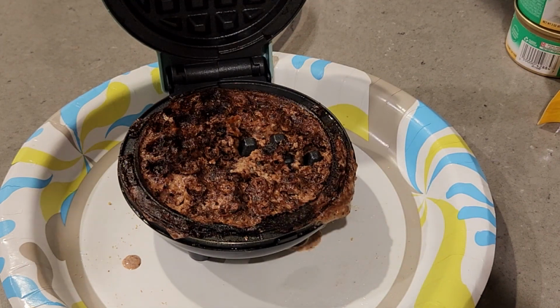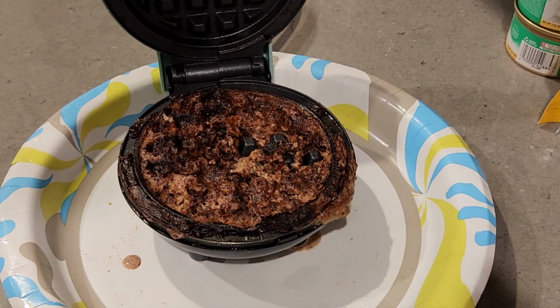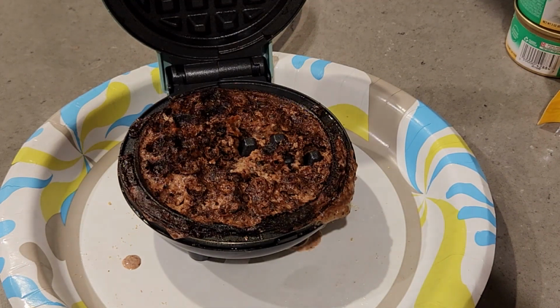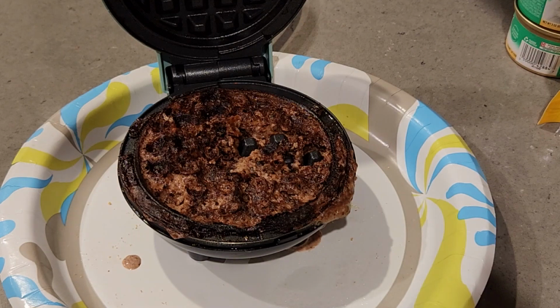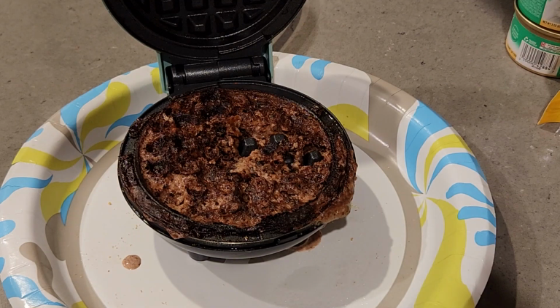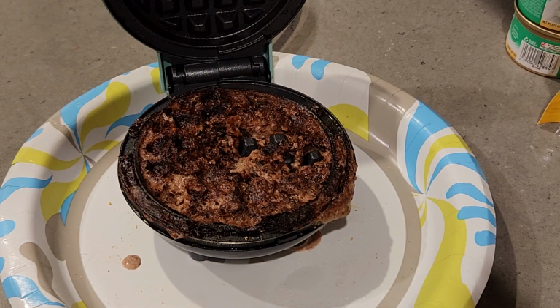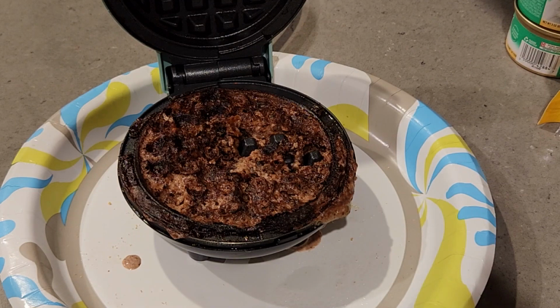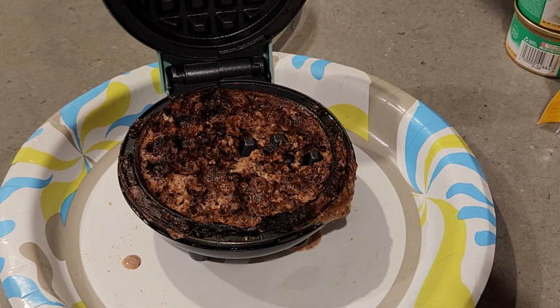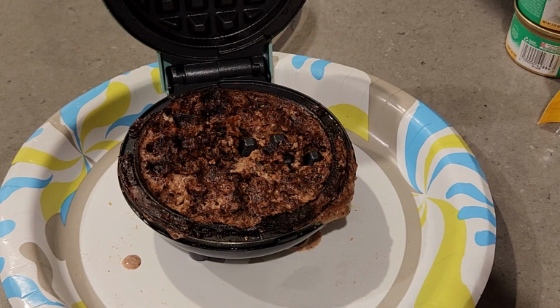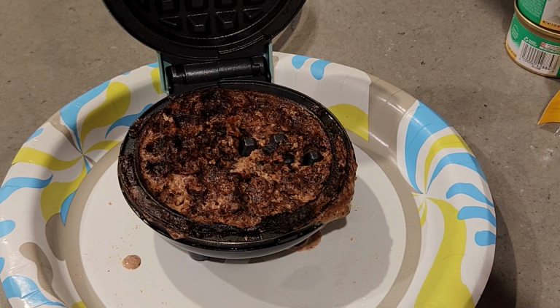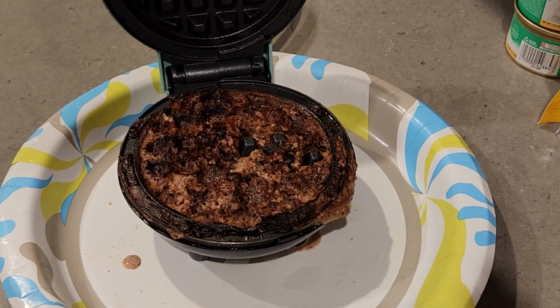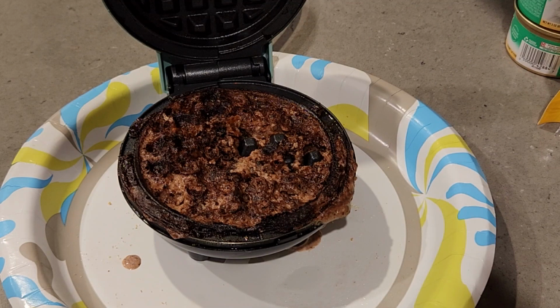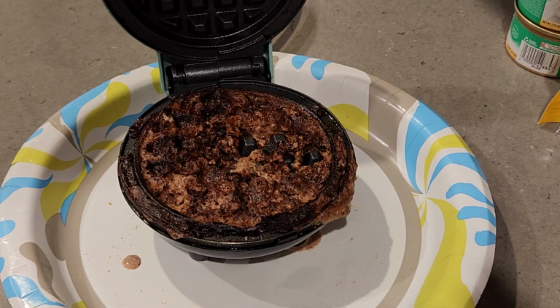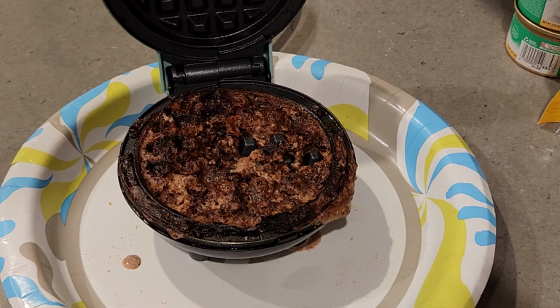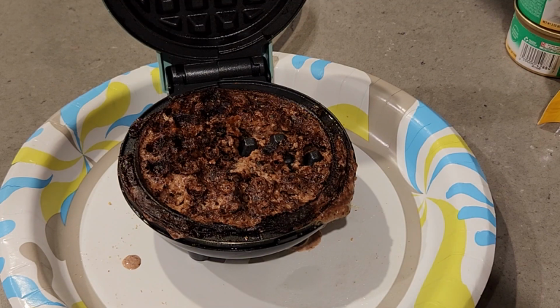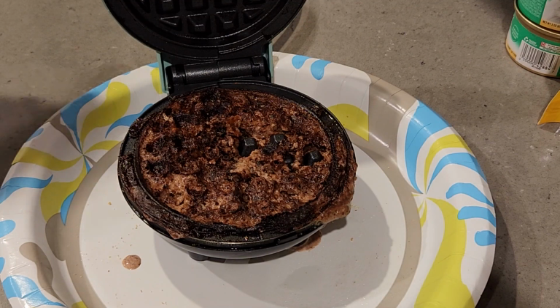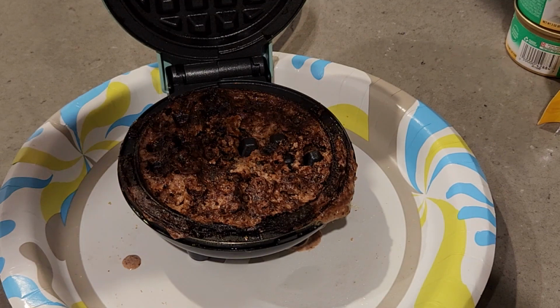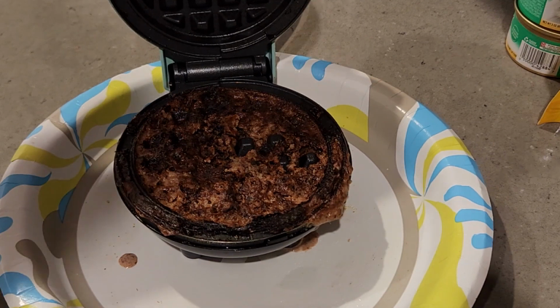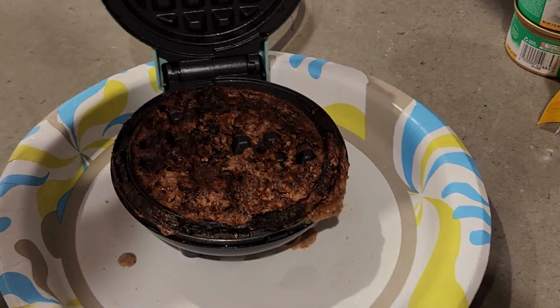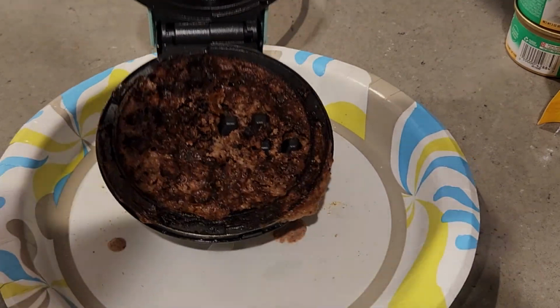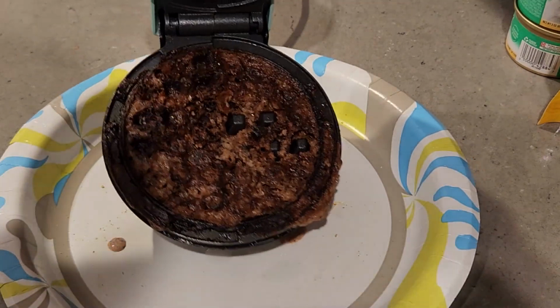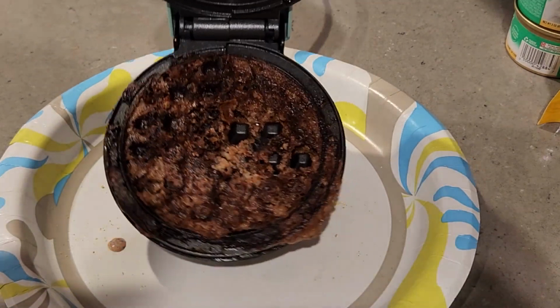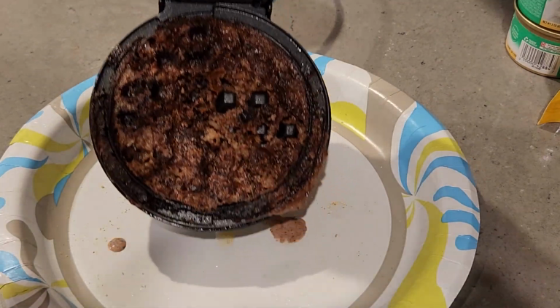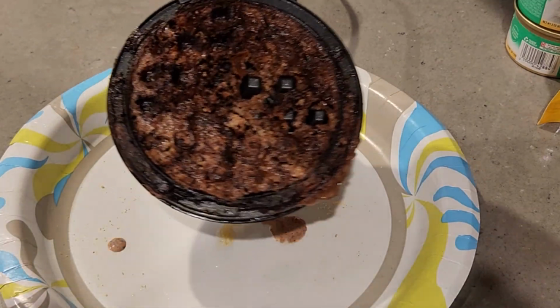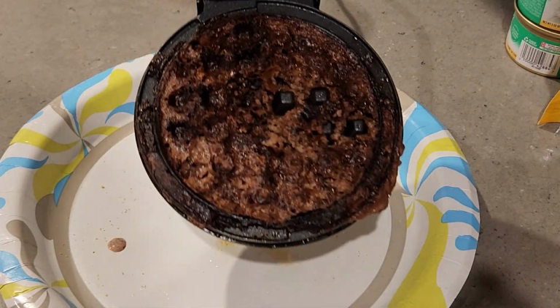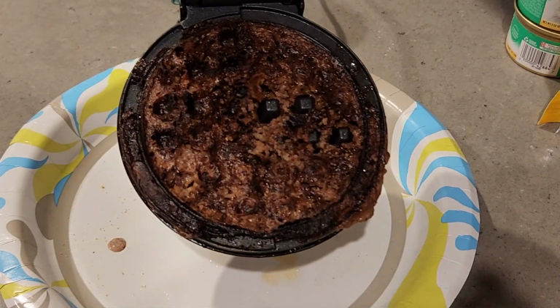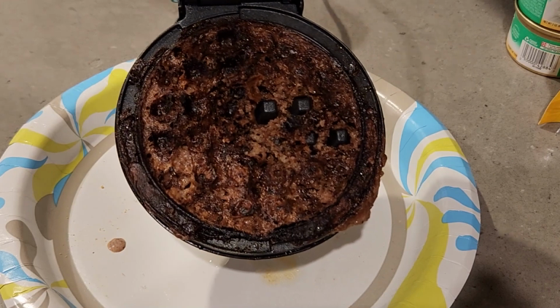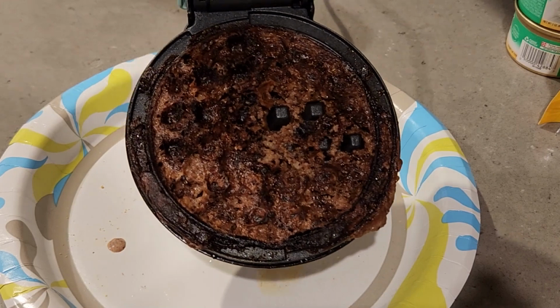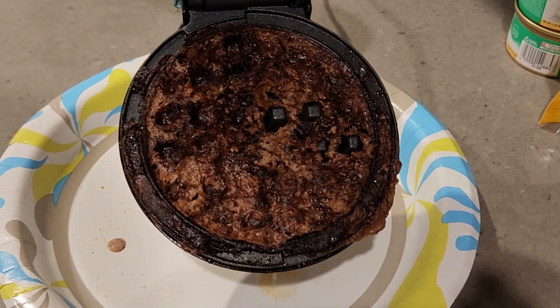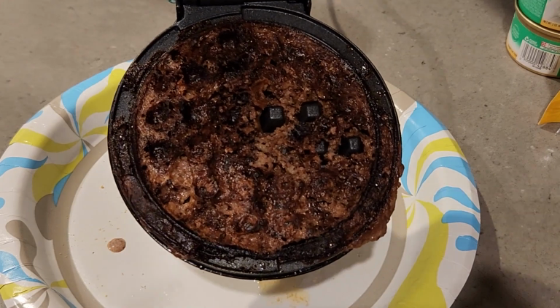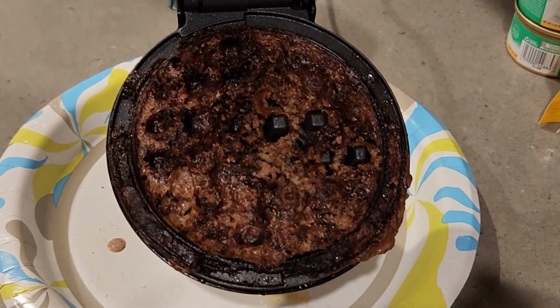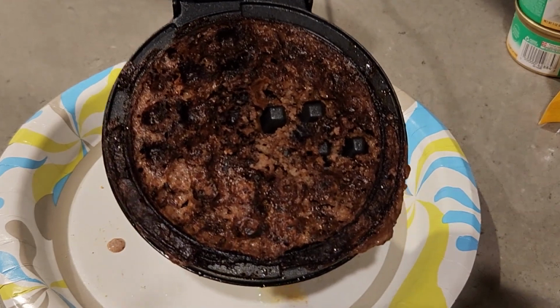You gotta believe this mess. People tell you to do something, and look at this mess I made today. Sorry about my language.